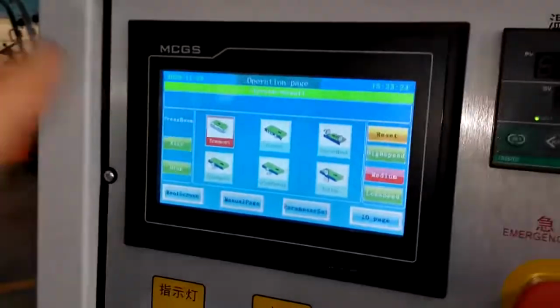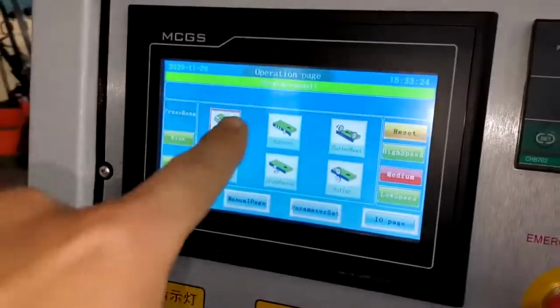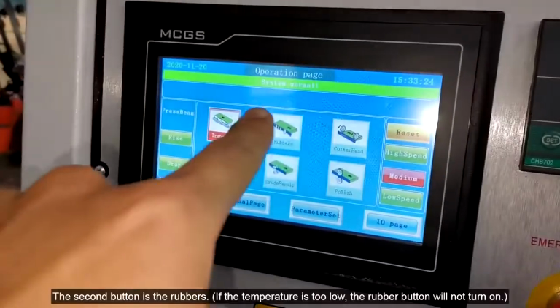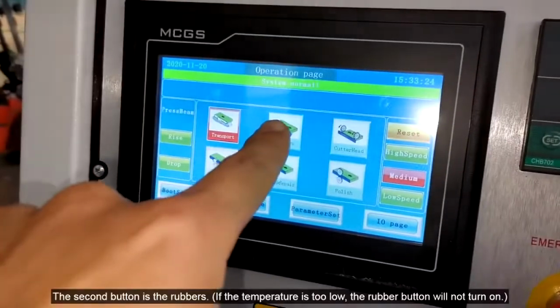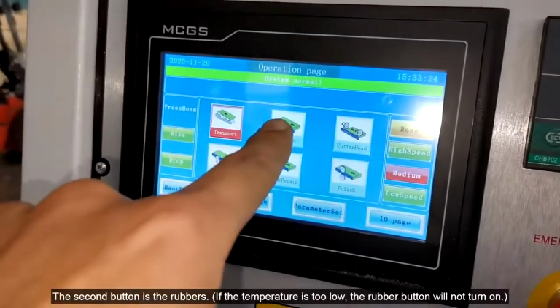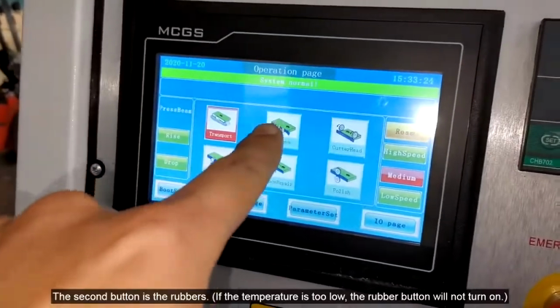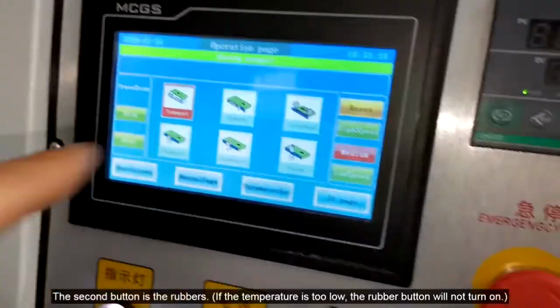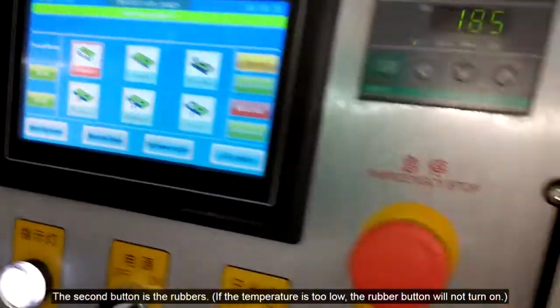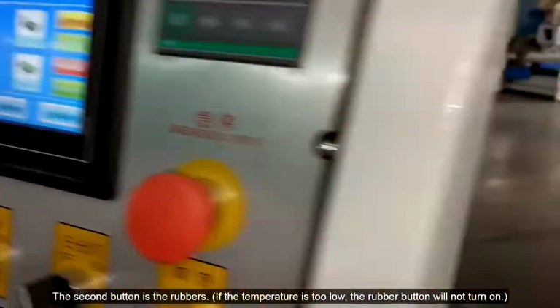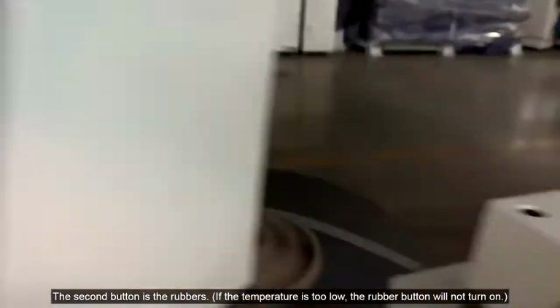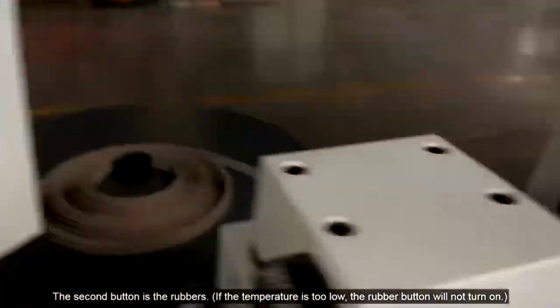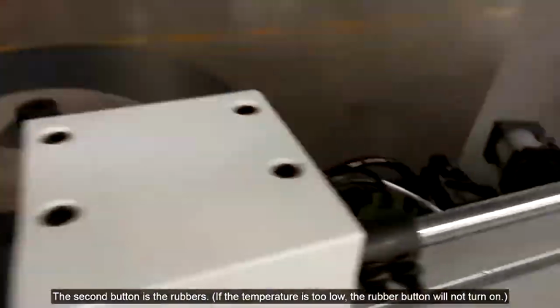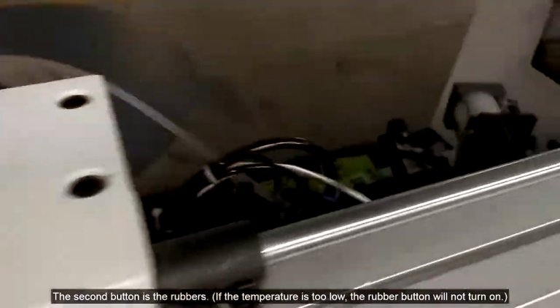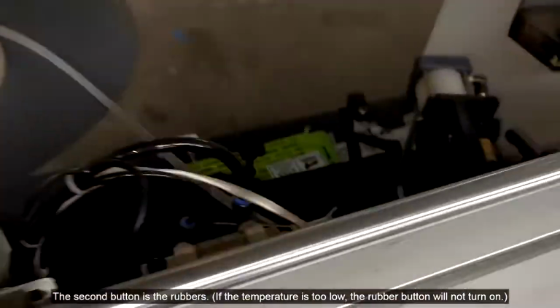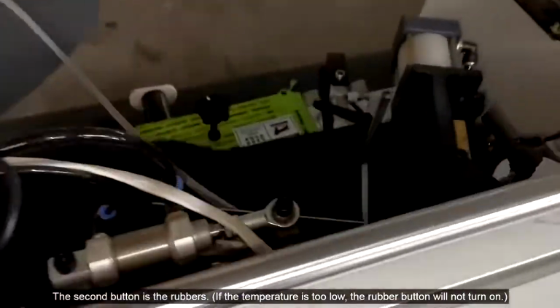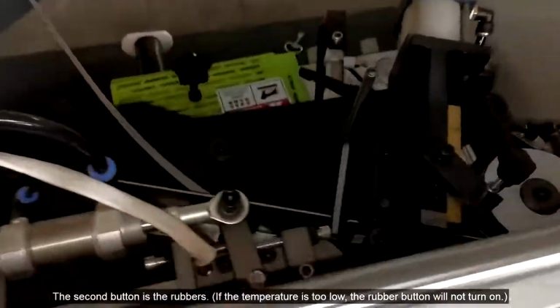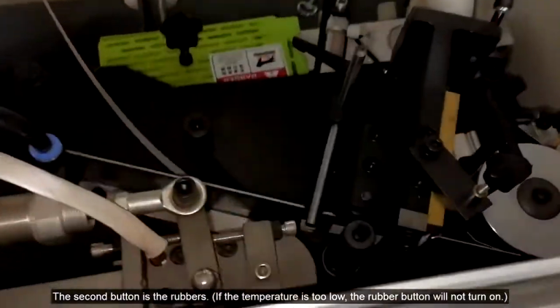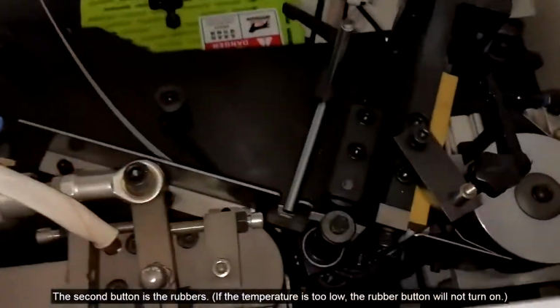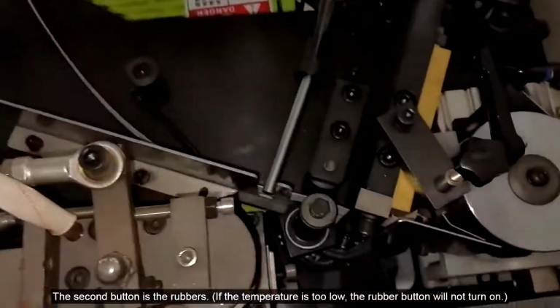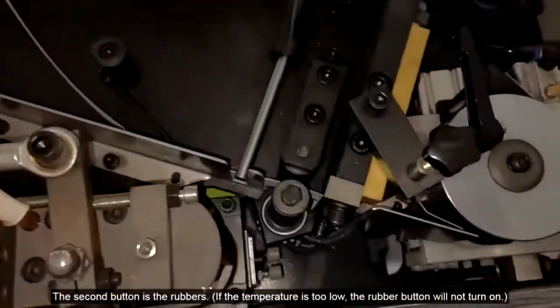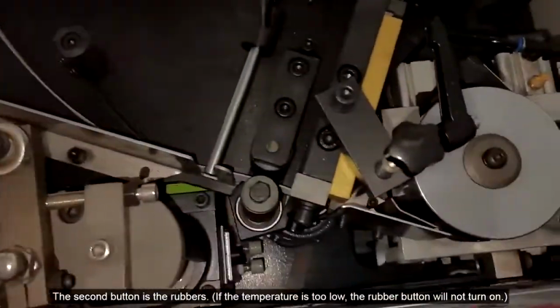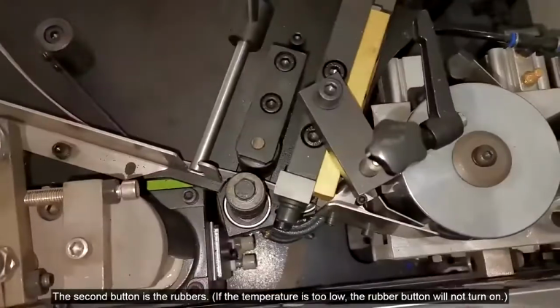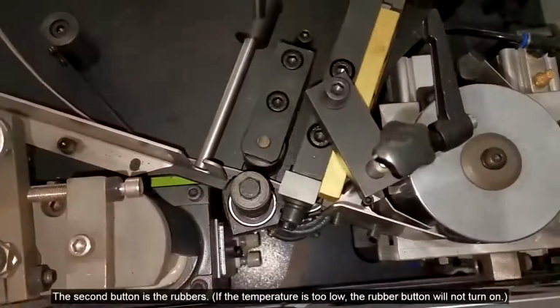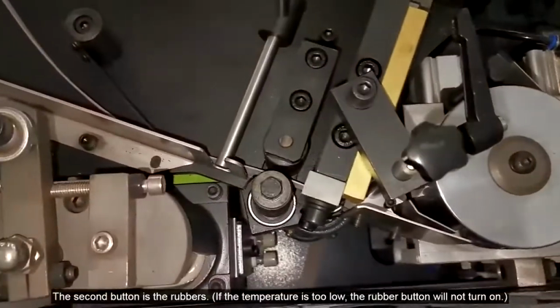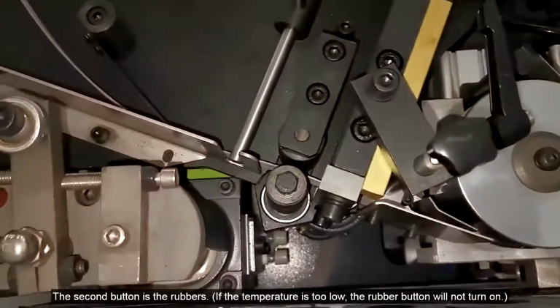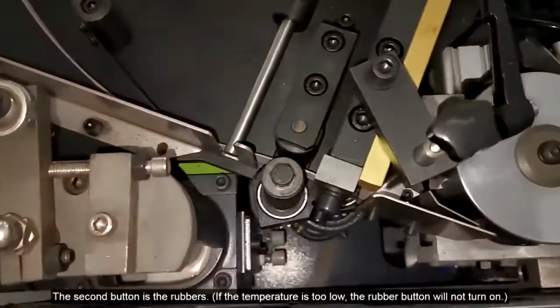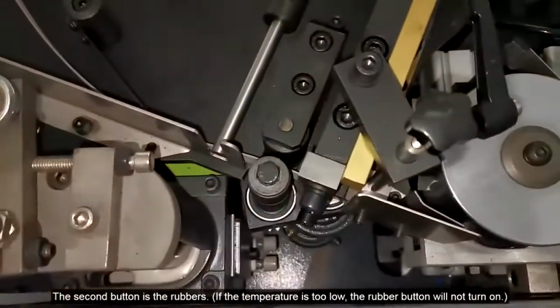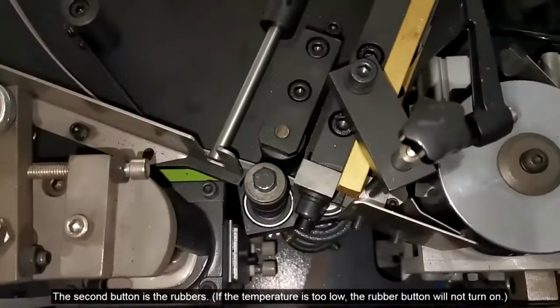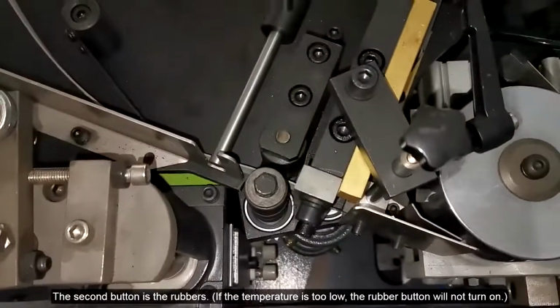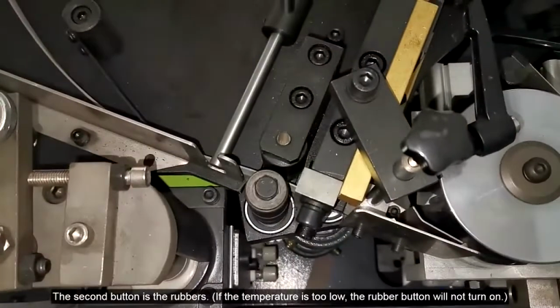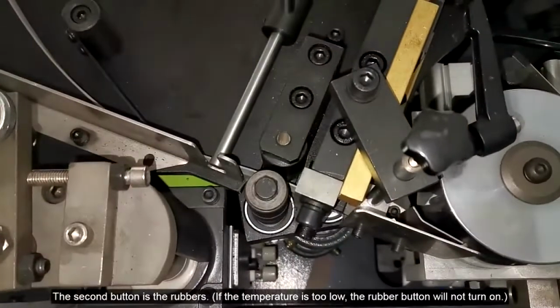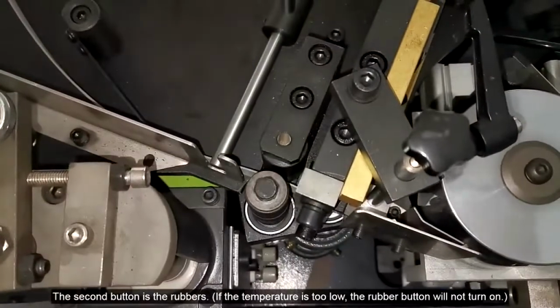The second button is the rubber. If the temperature is too low, the rubber button will not turn on.